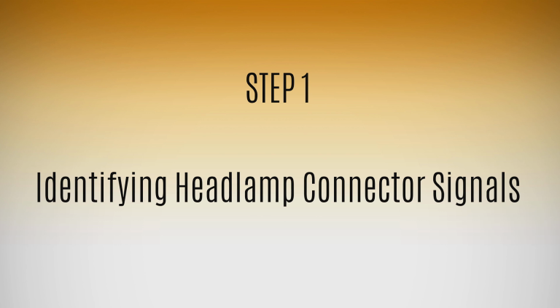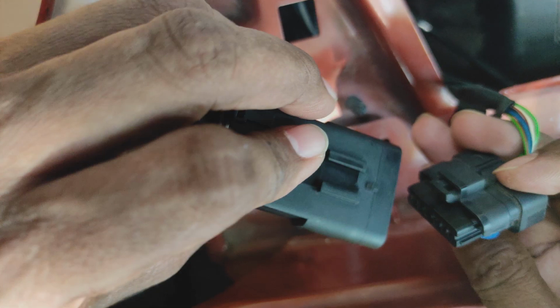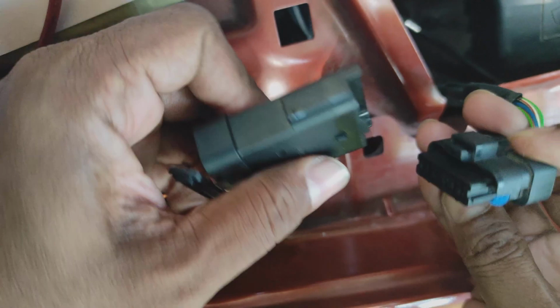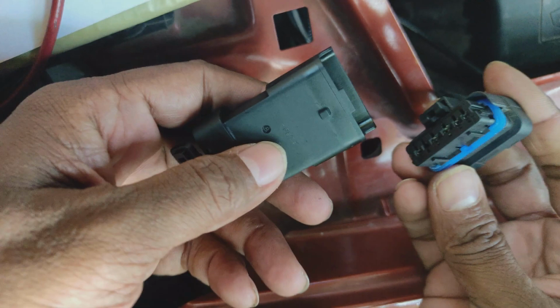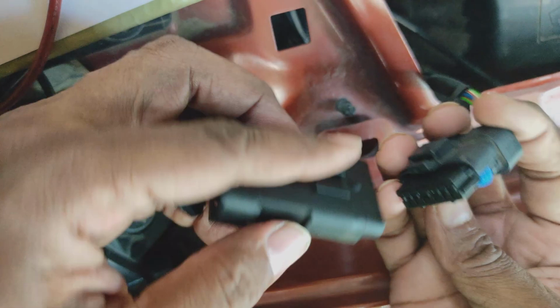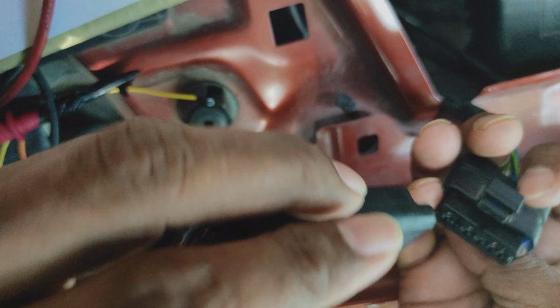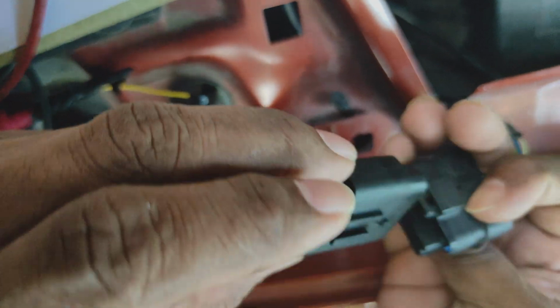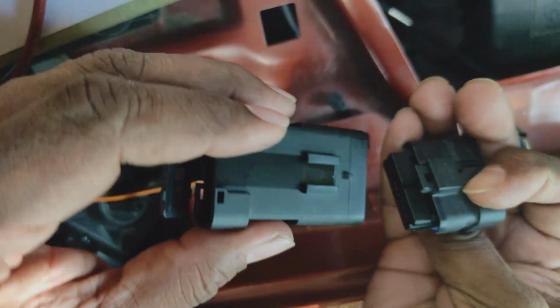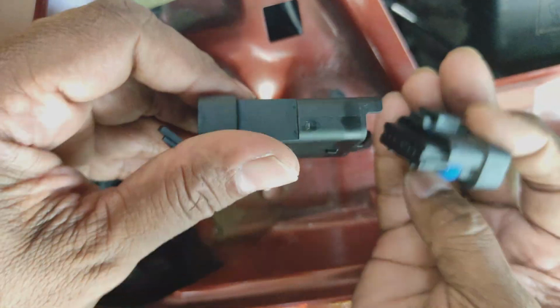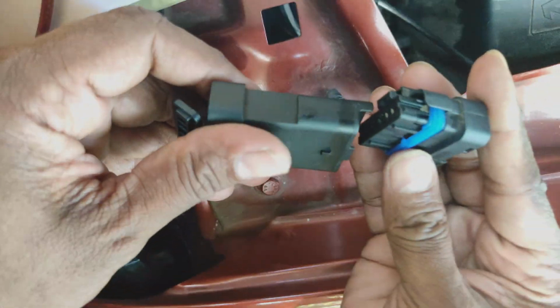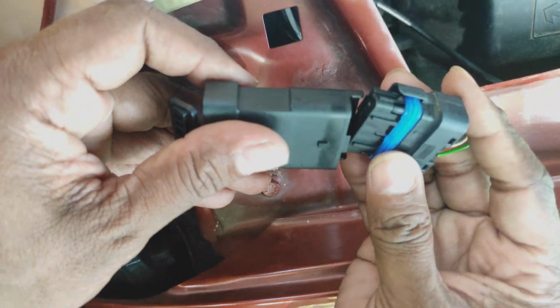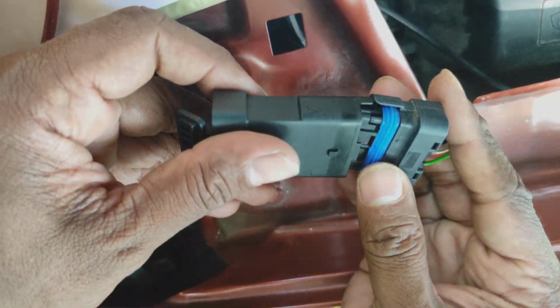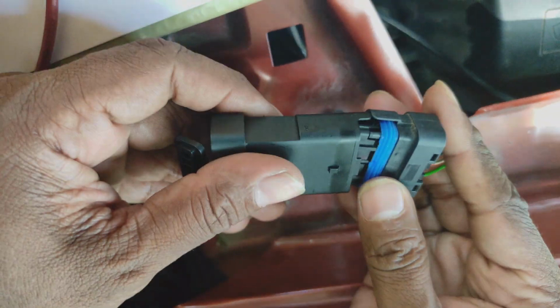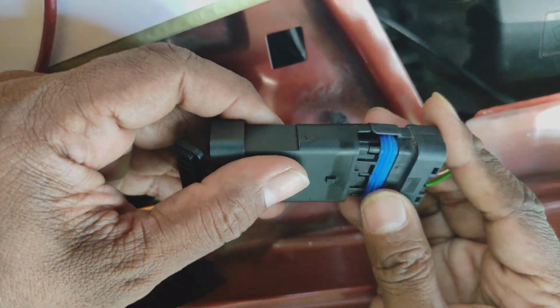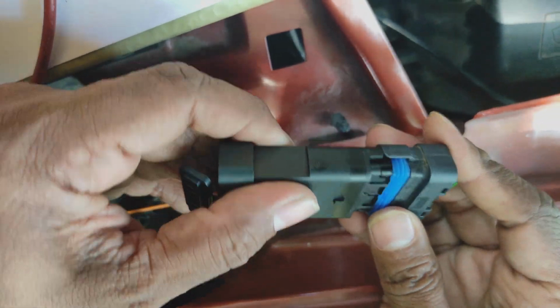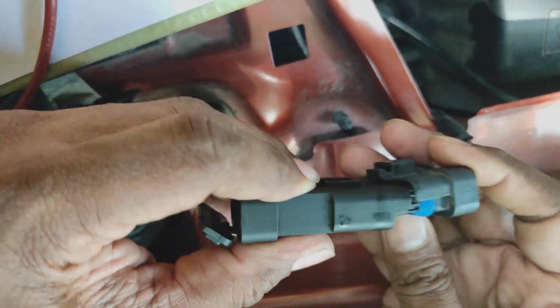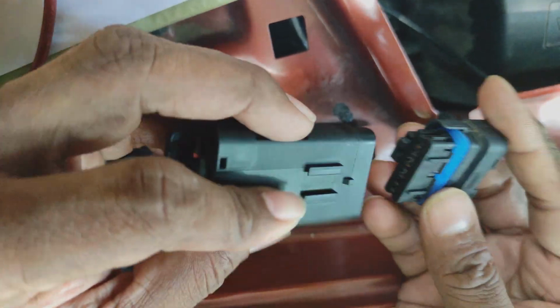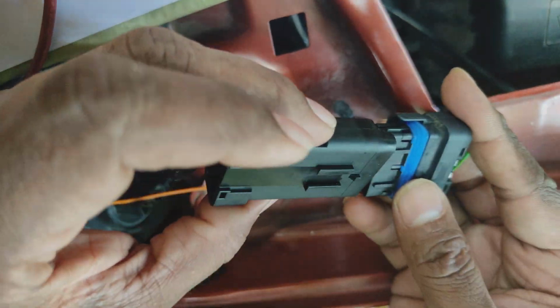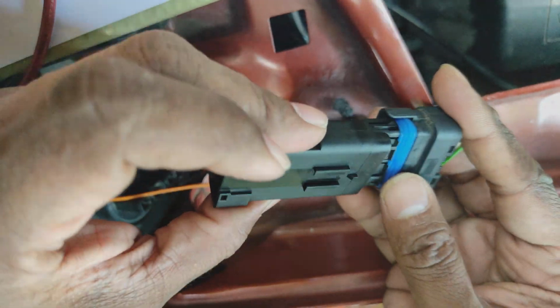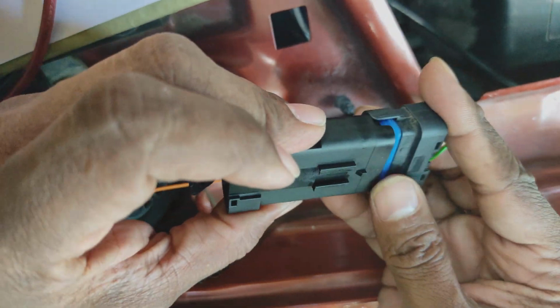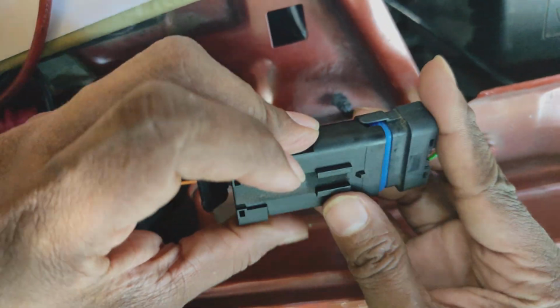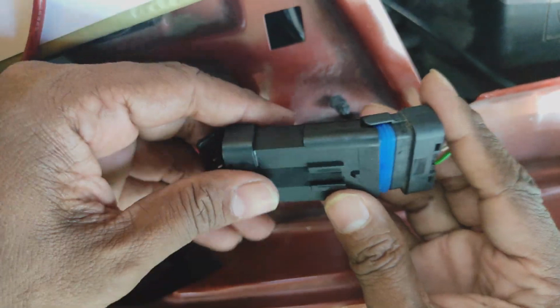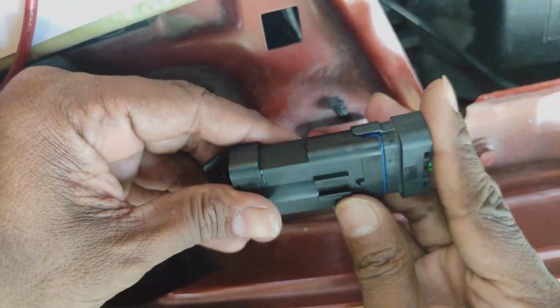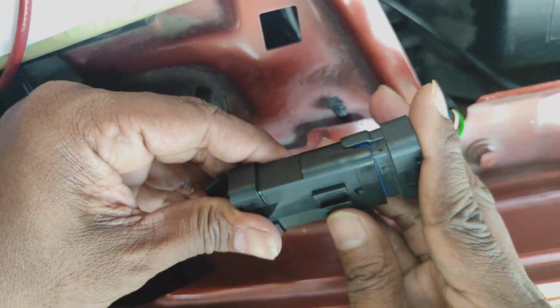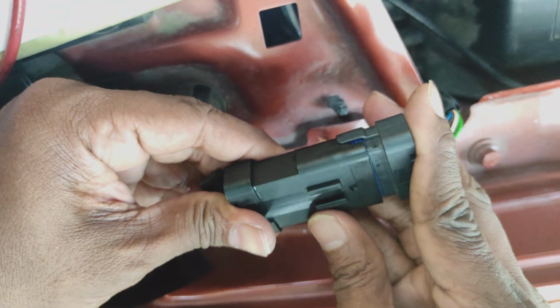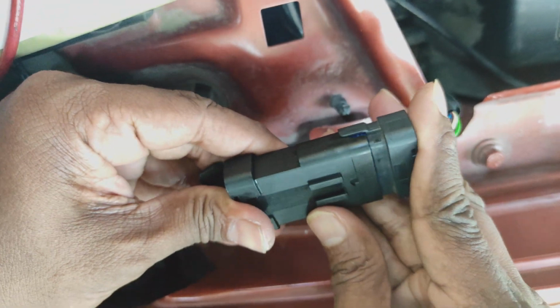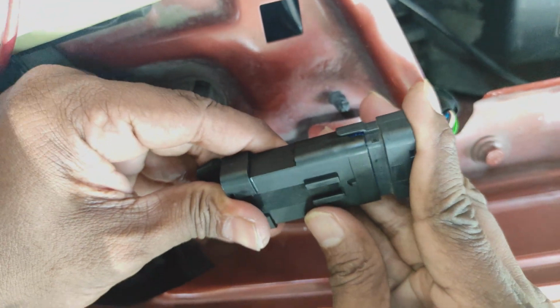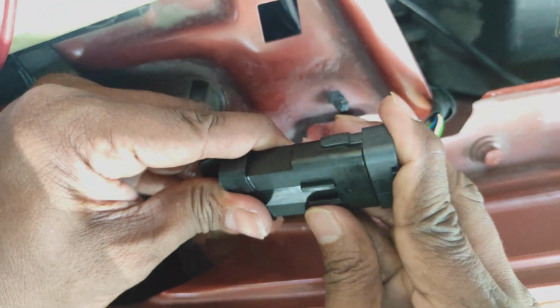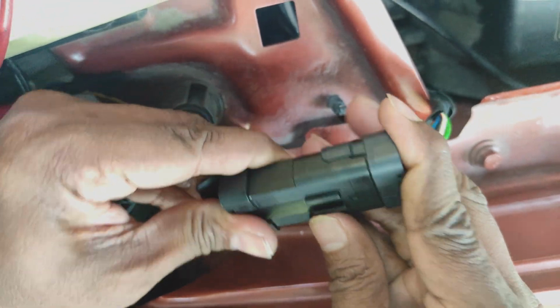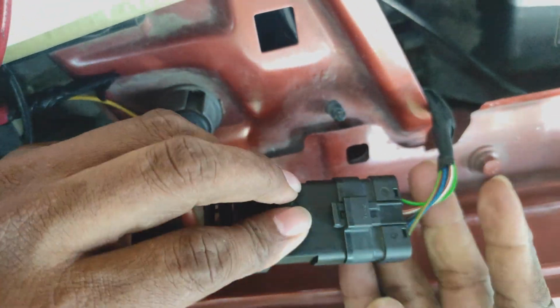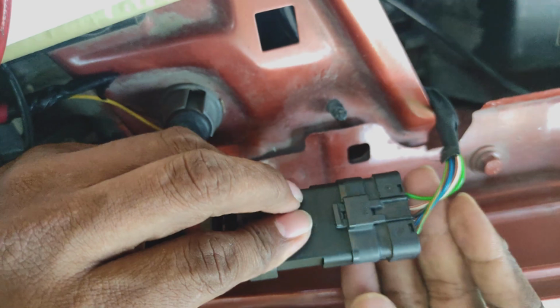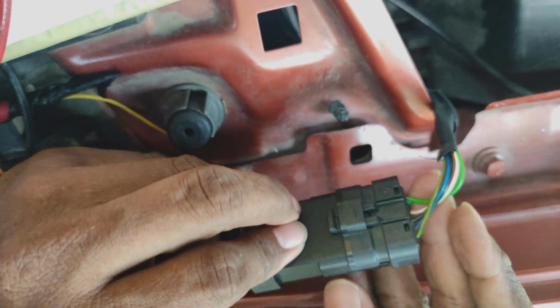To identify the signals, we simply connect a male connector to the other end of the car wiring harness headlamp connector.